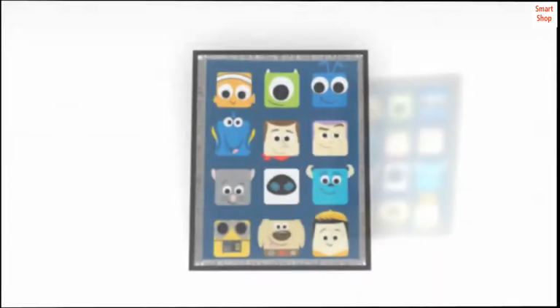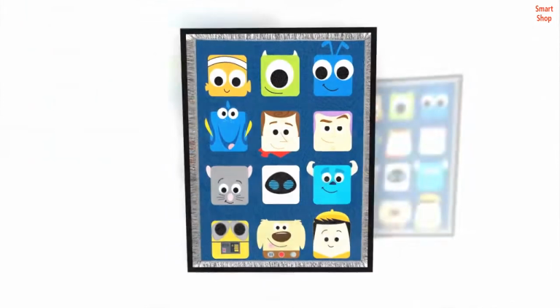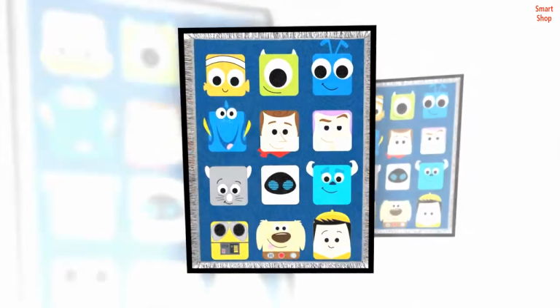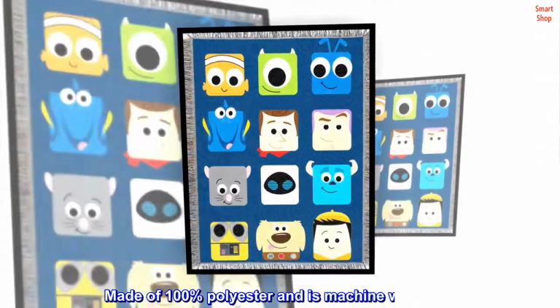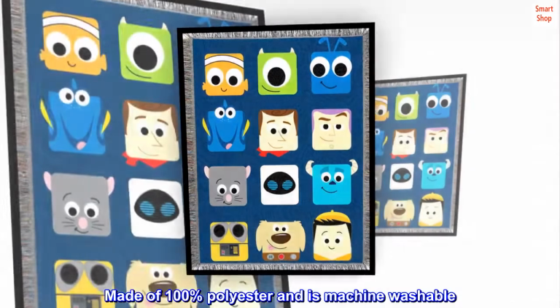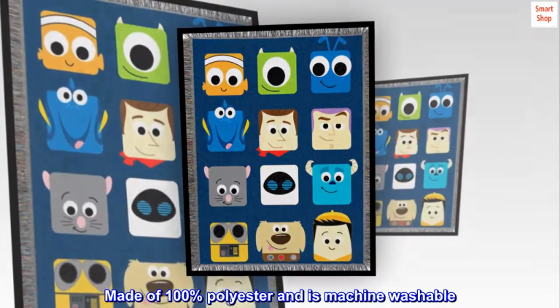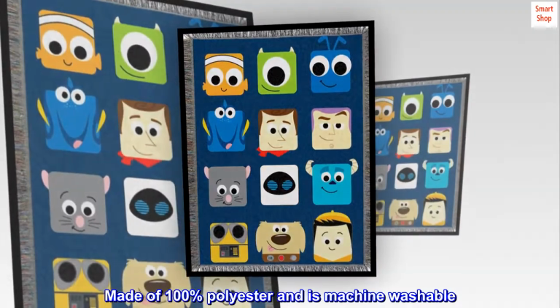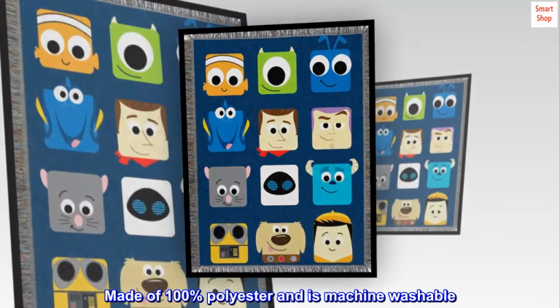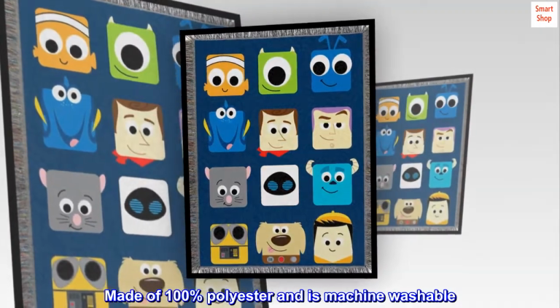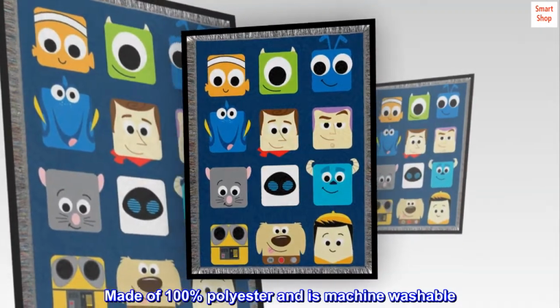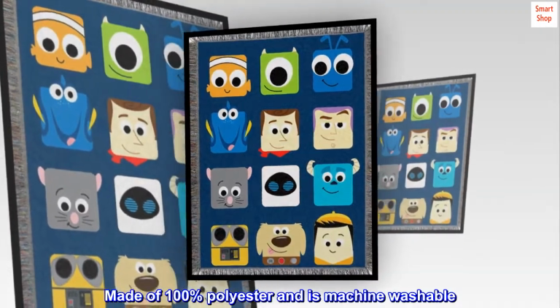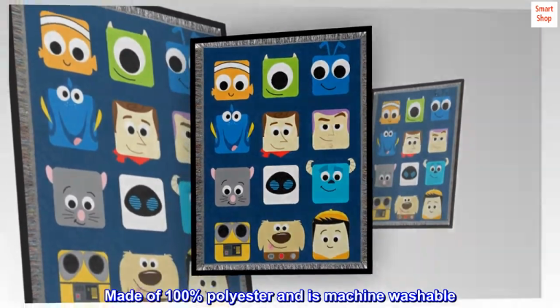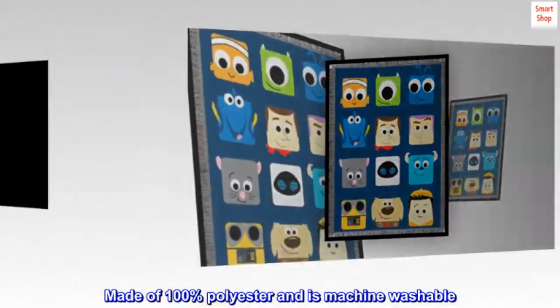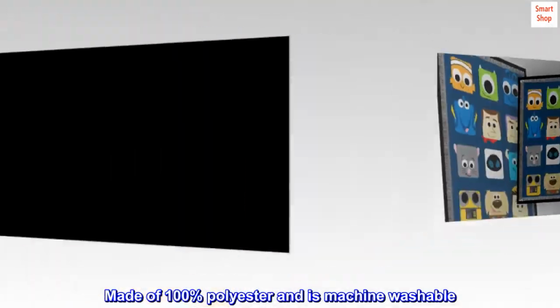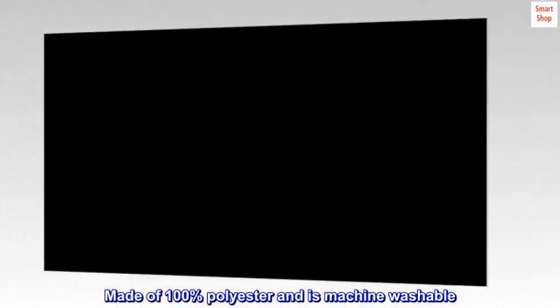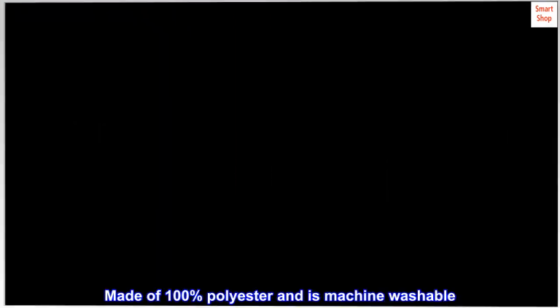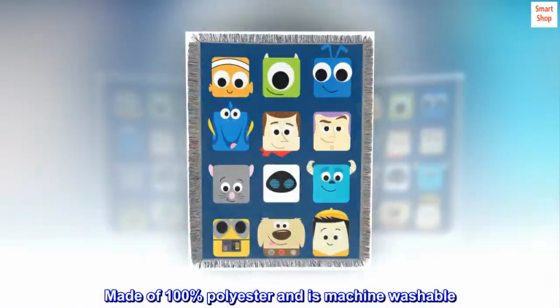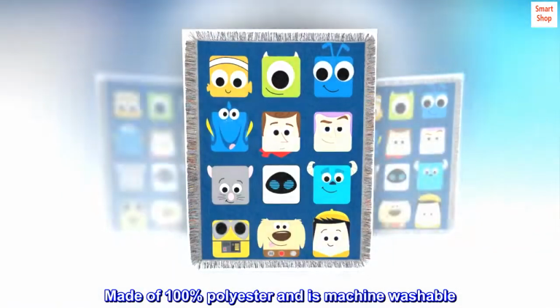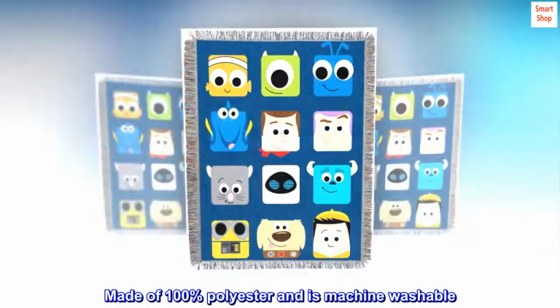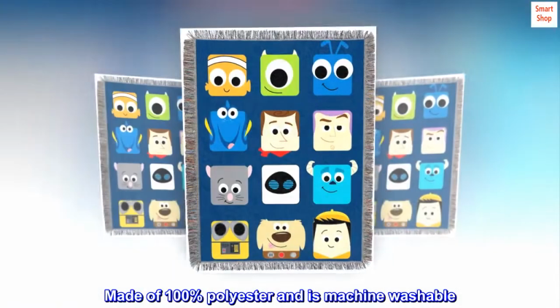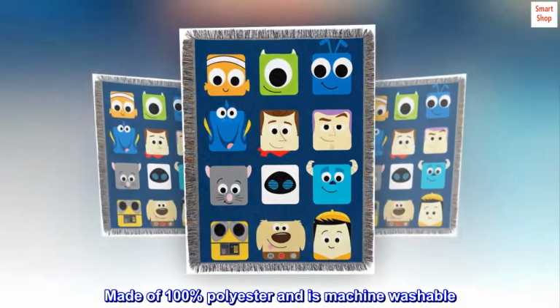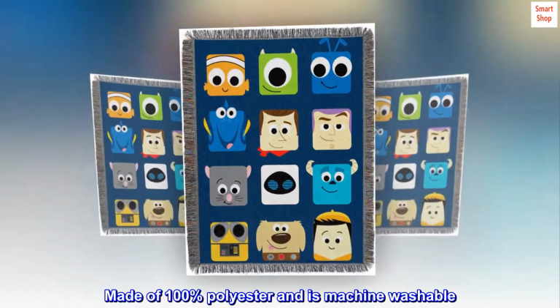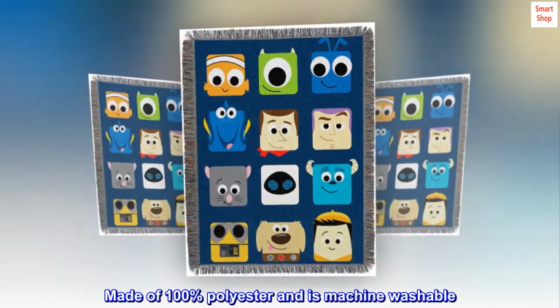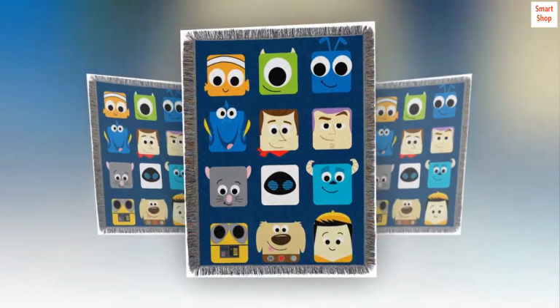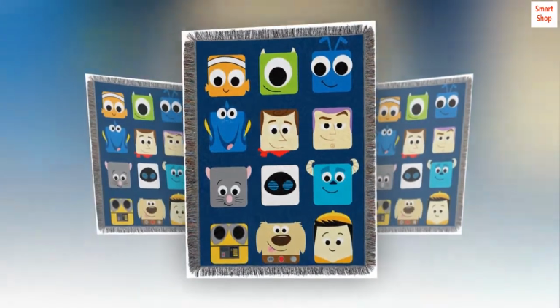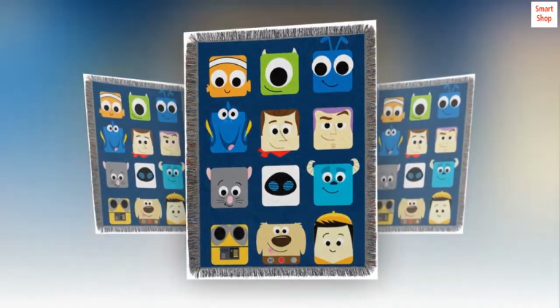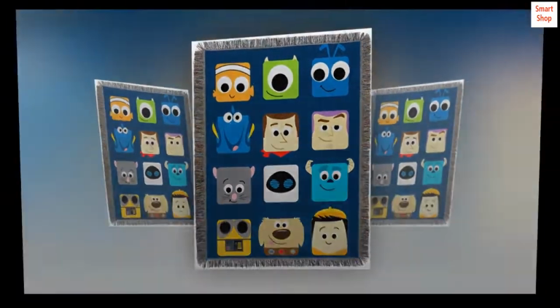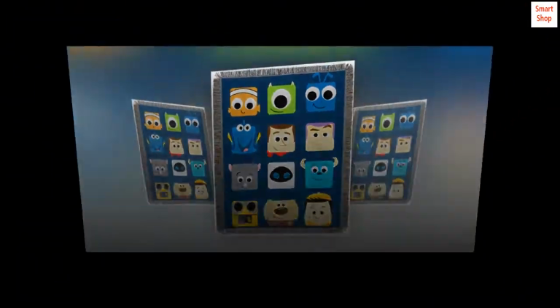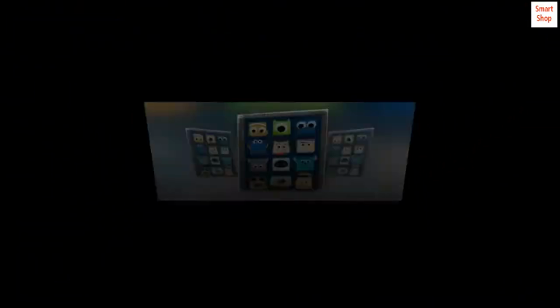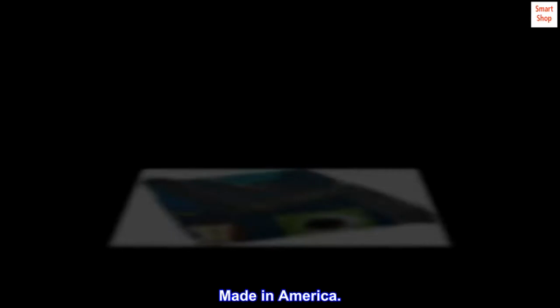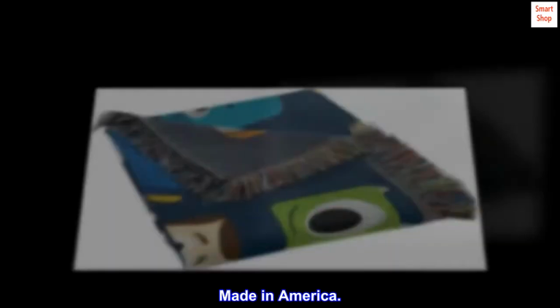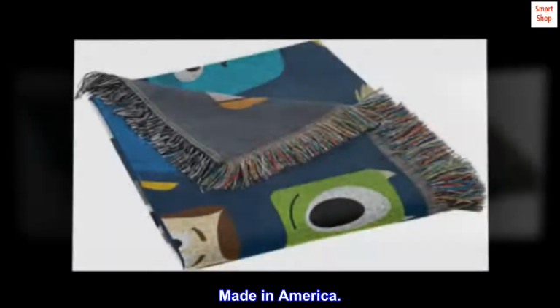Made of 100% polyester and is machine washable. Made in America.